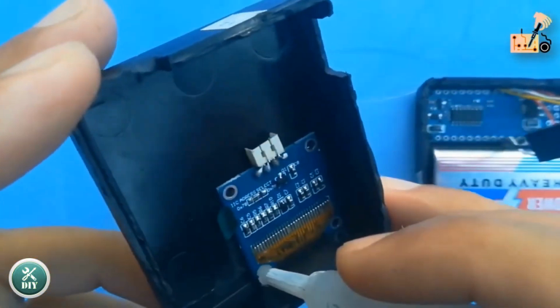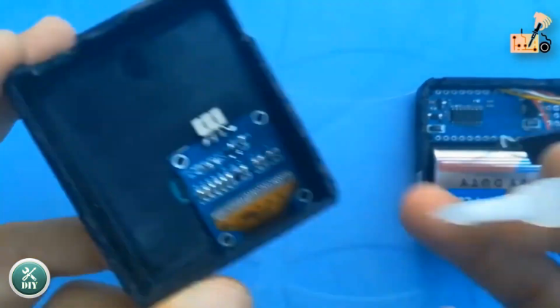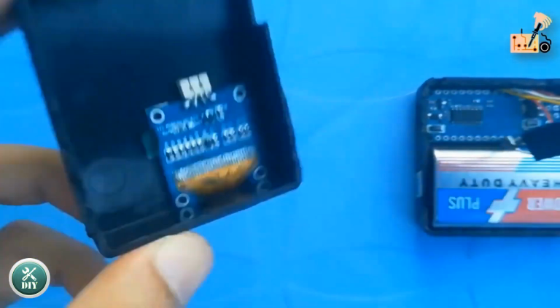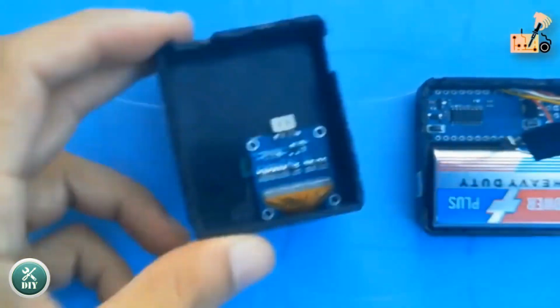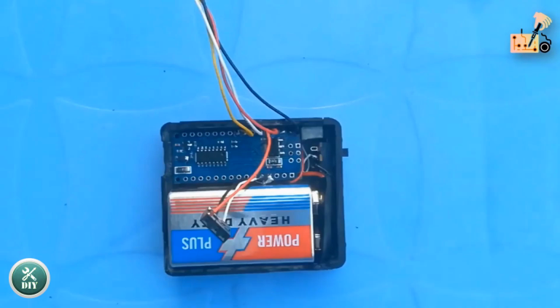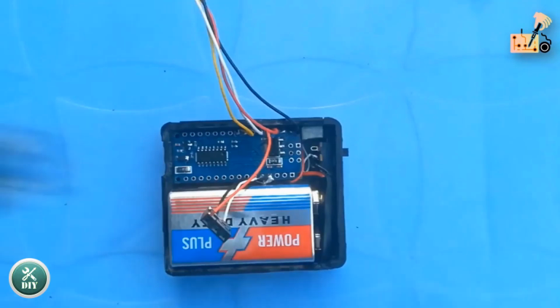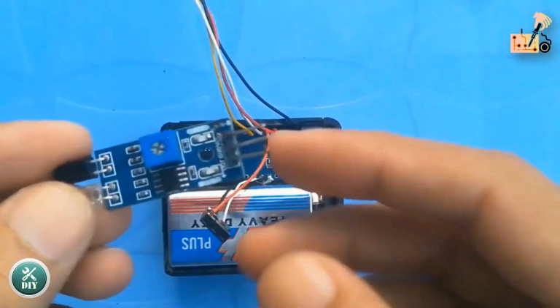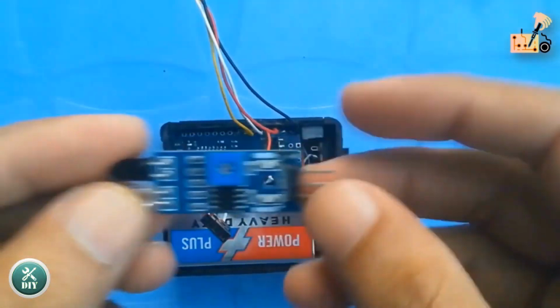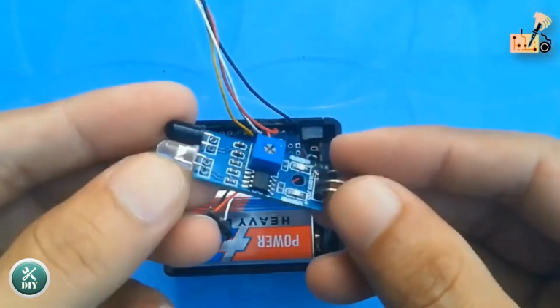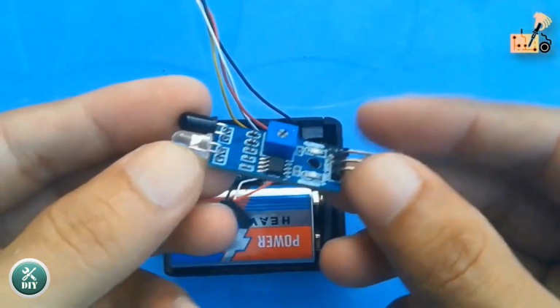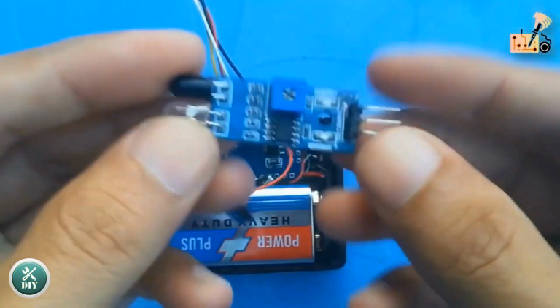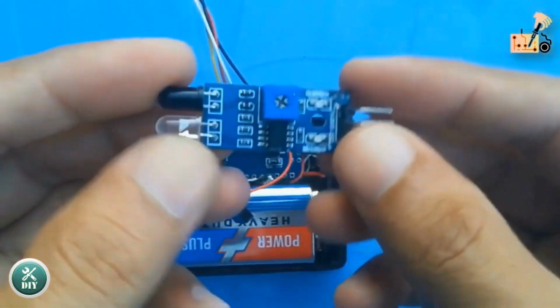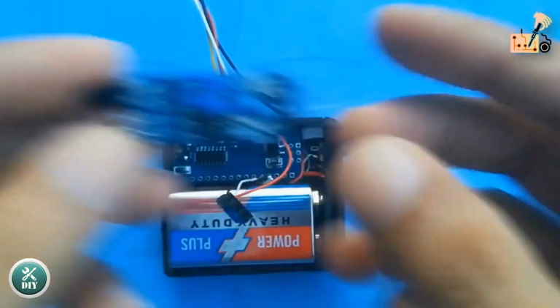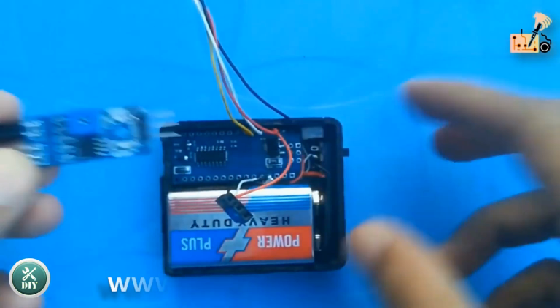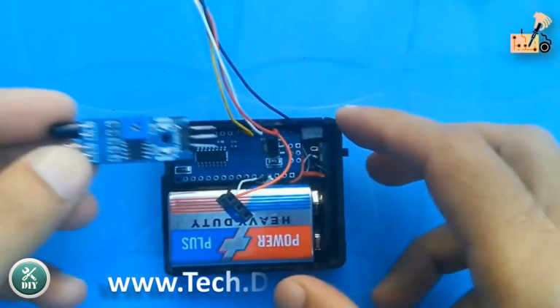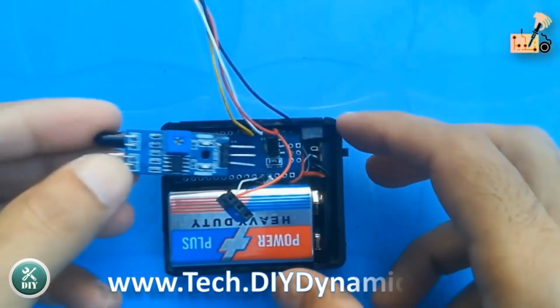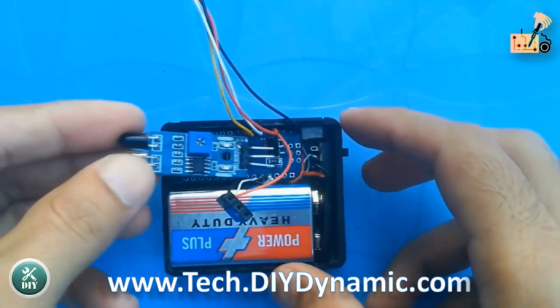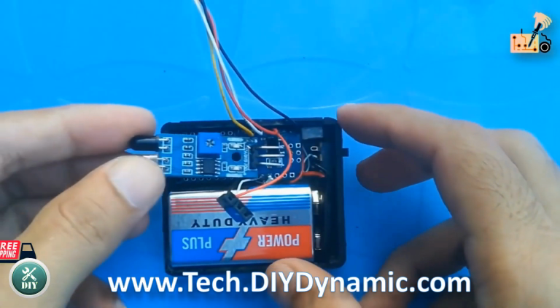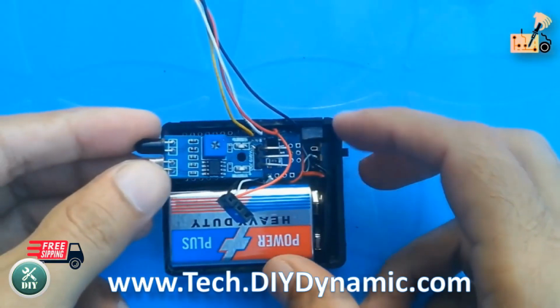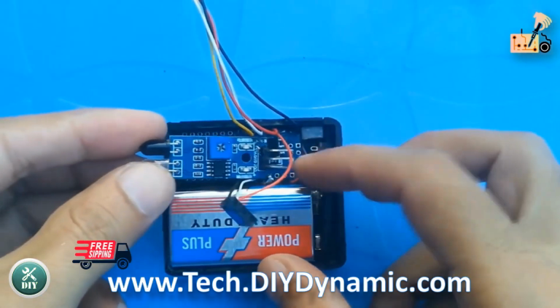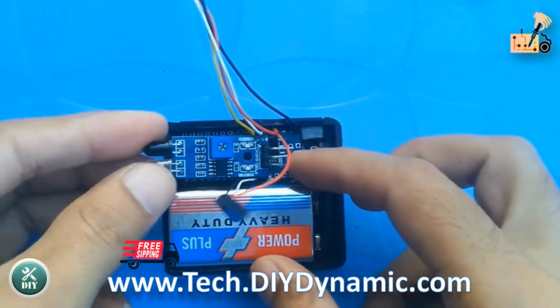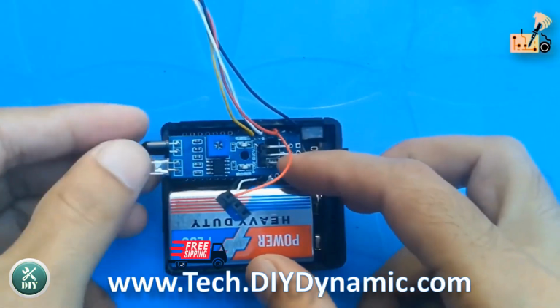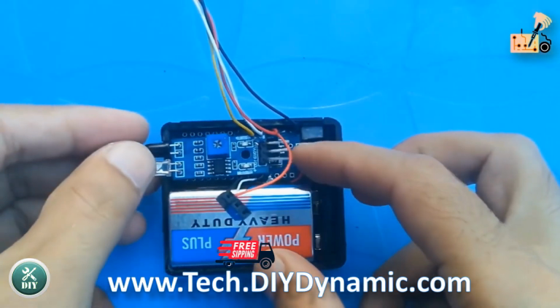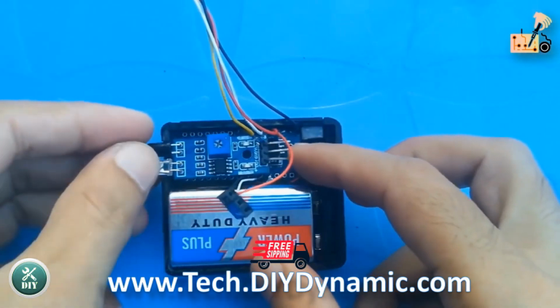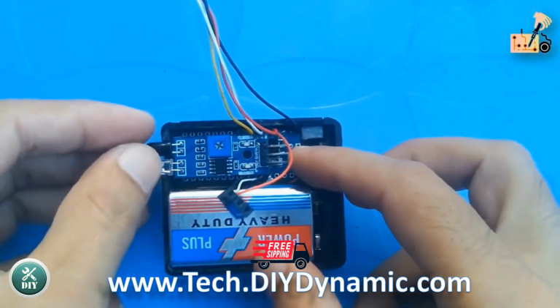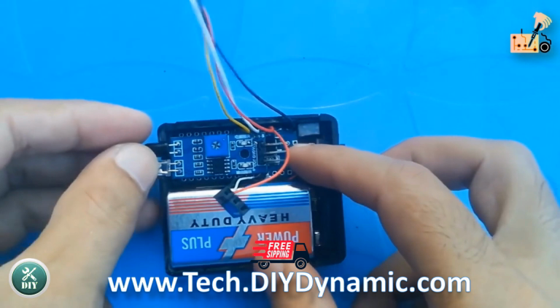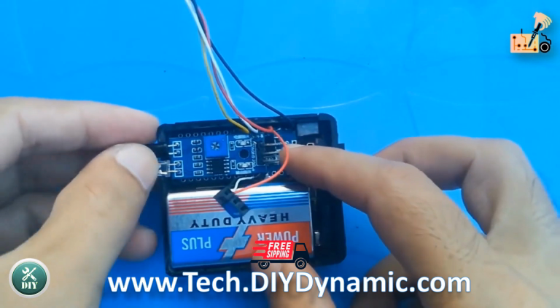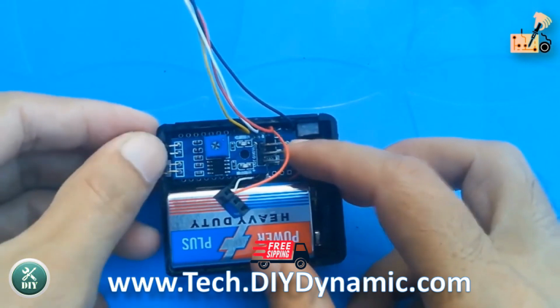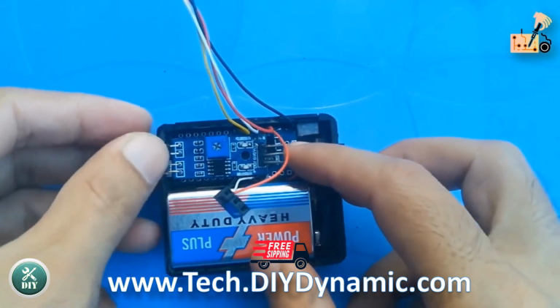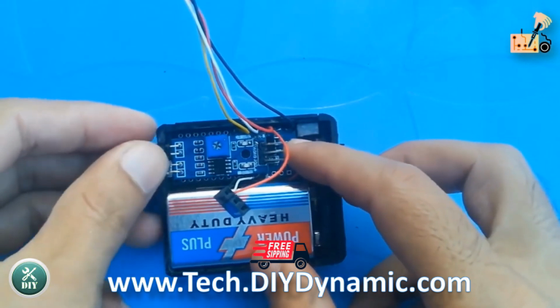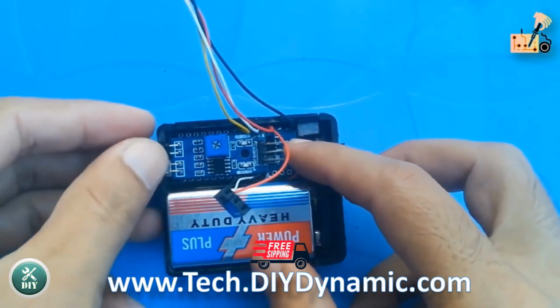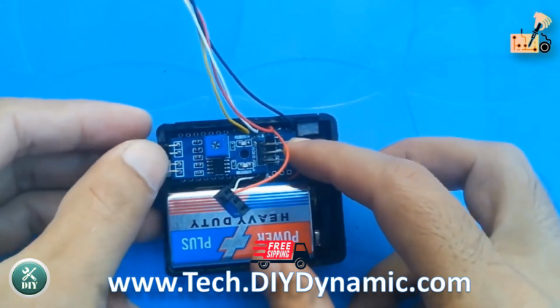Complete the setup by installing the IR module and display module, then box up the casing for a finished project.